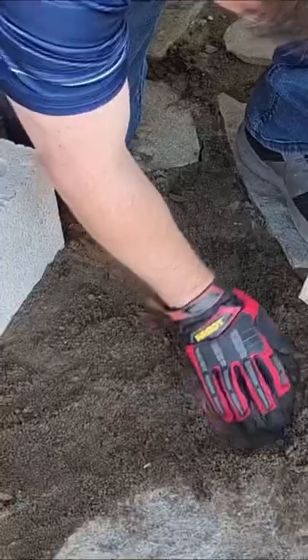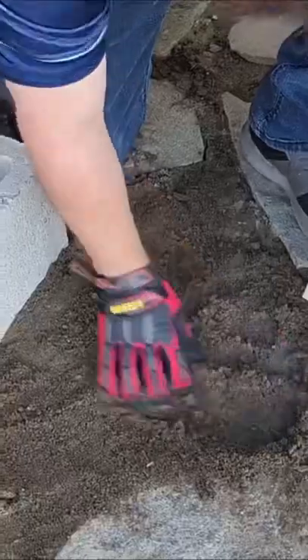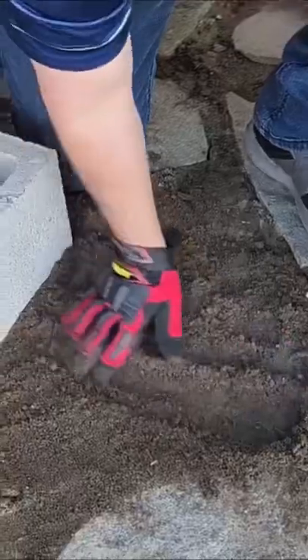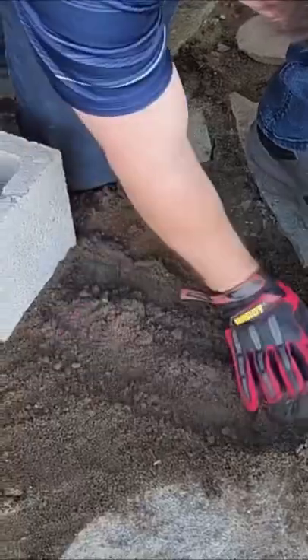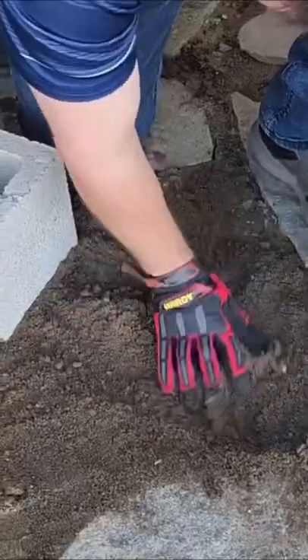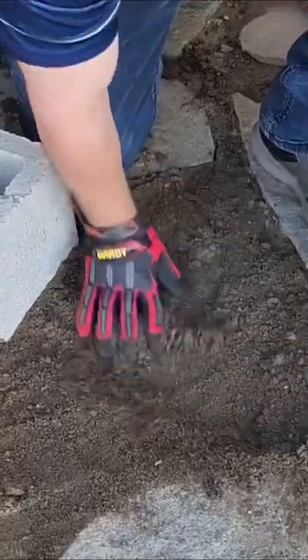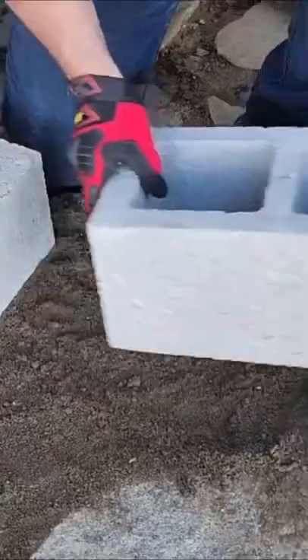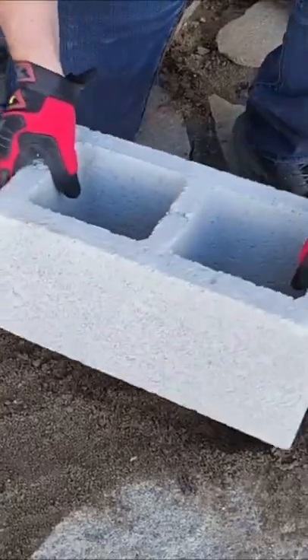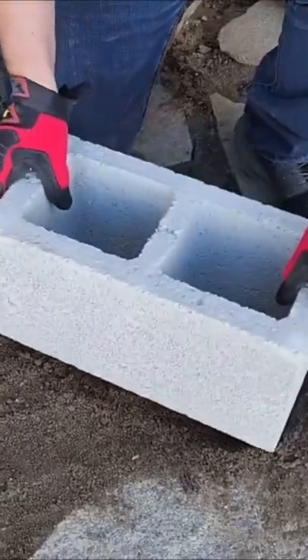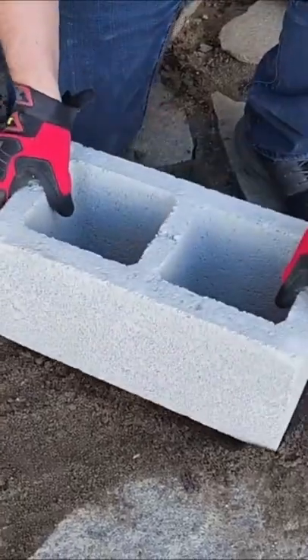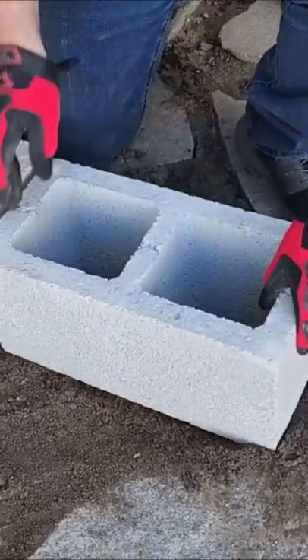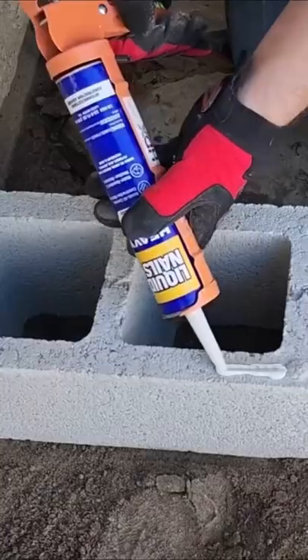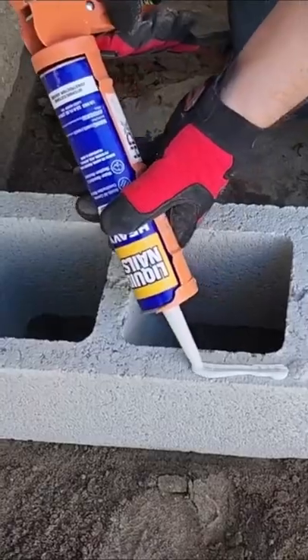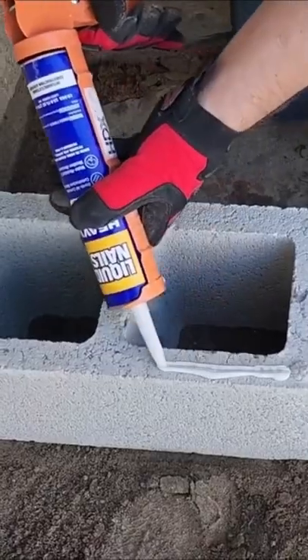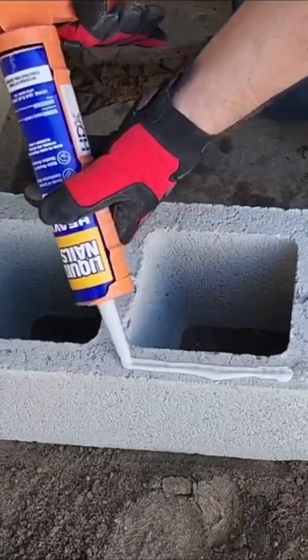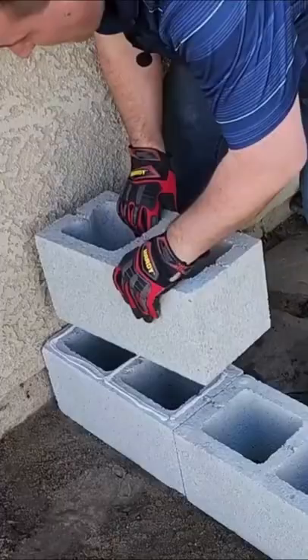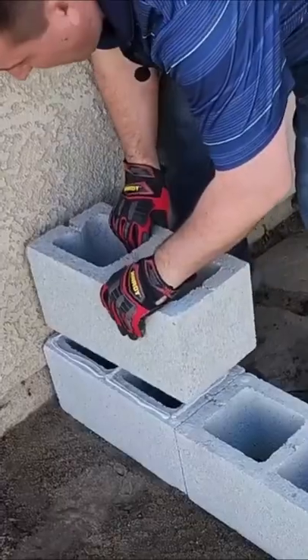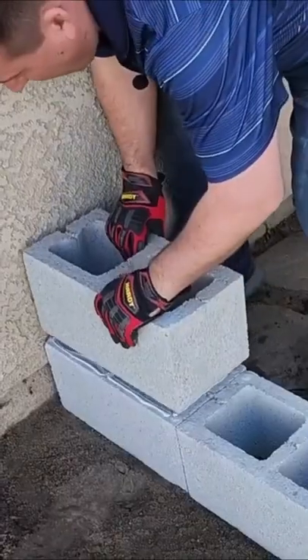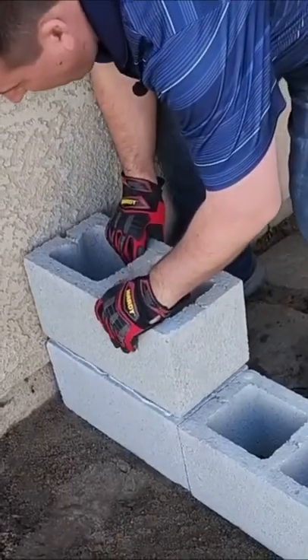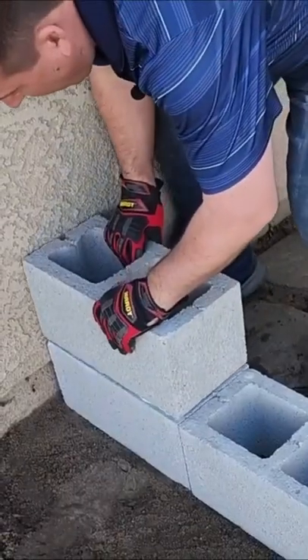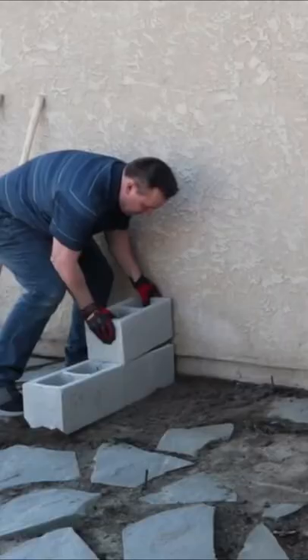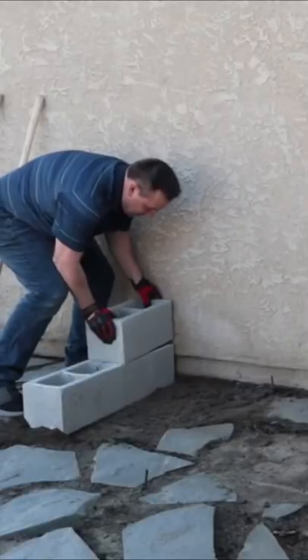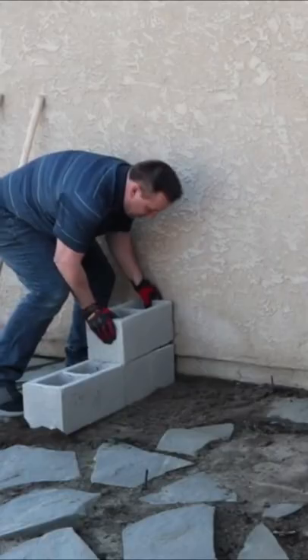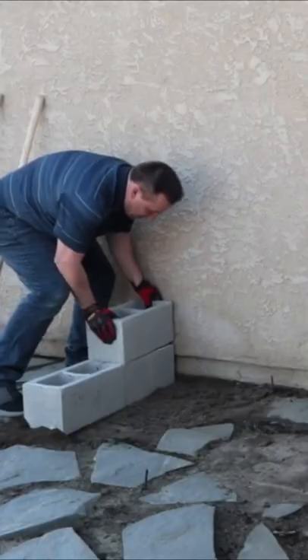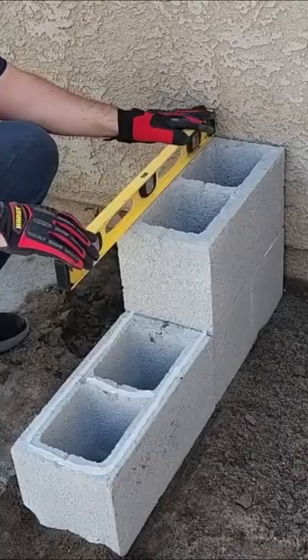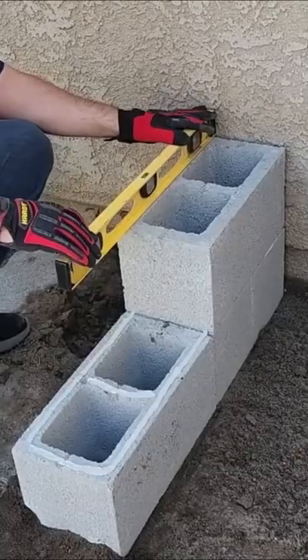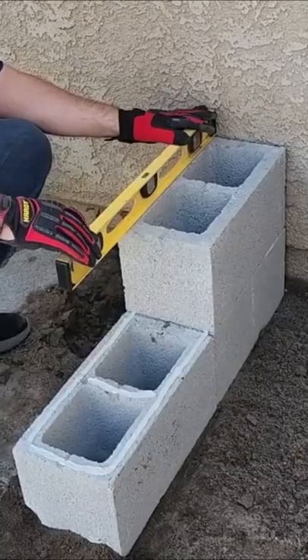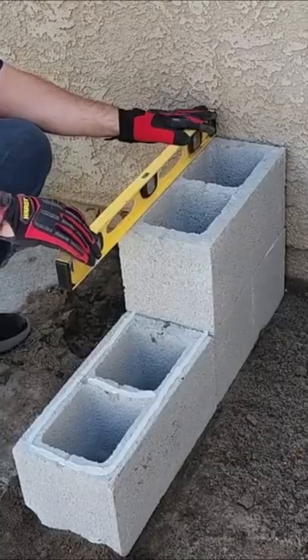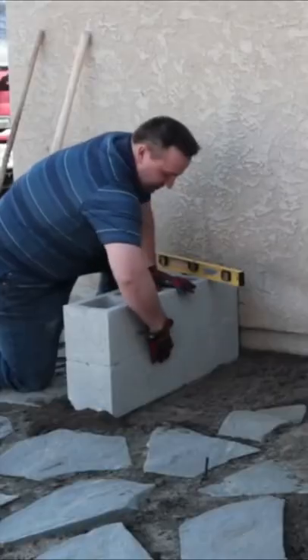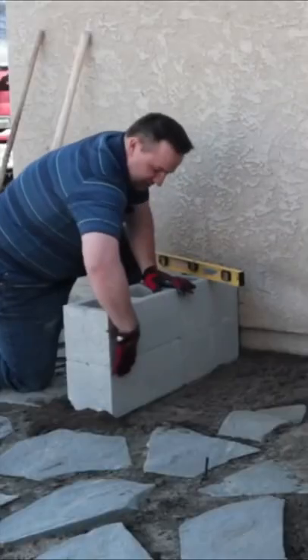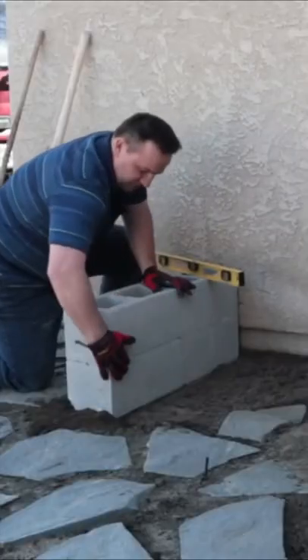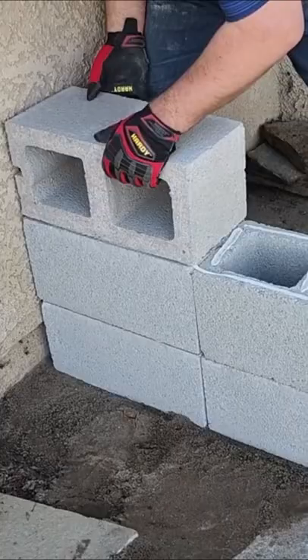Make sure the ground is level and put down two cinder blocks. Use liquid nails to adhere layer 2. Make sure throughout the process that everything is level.